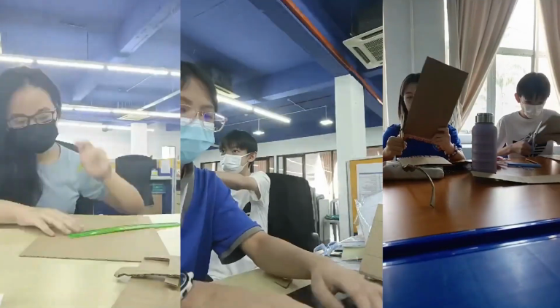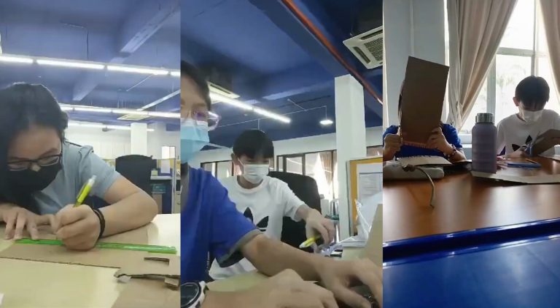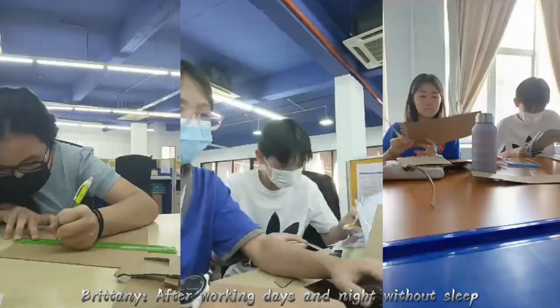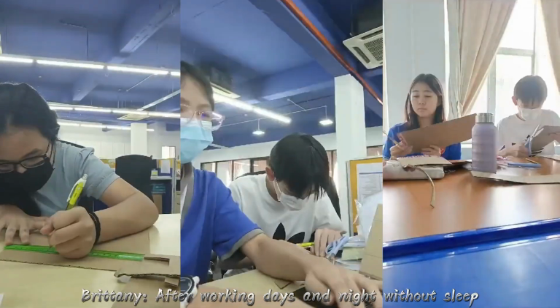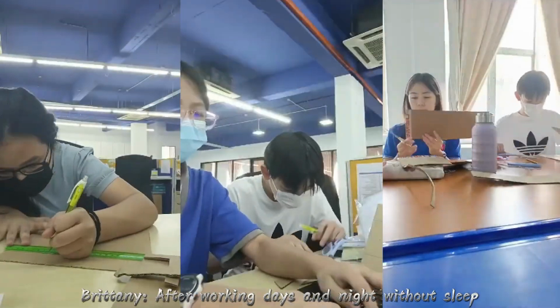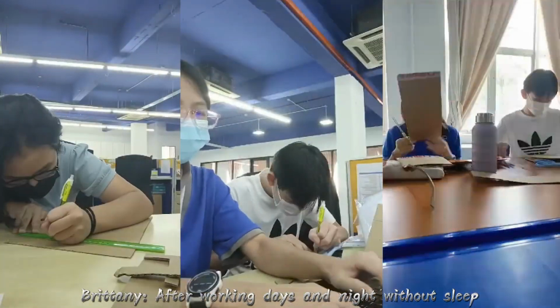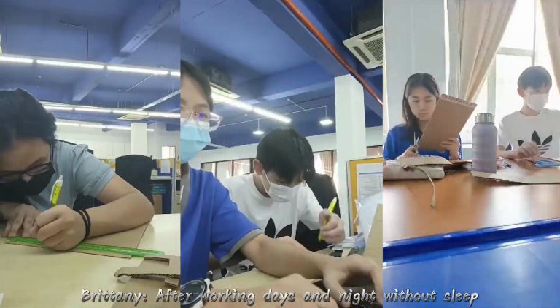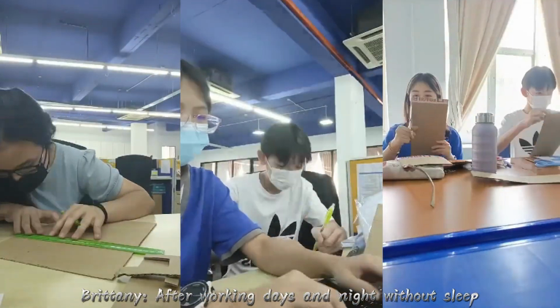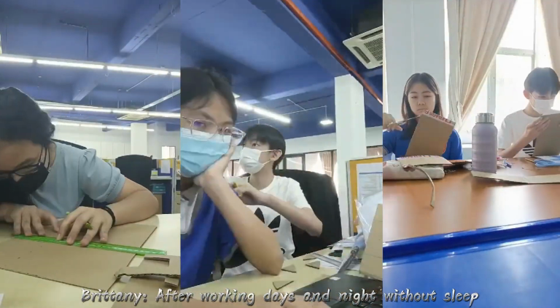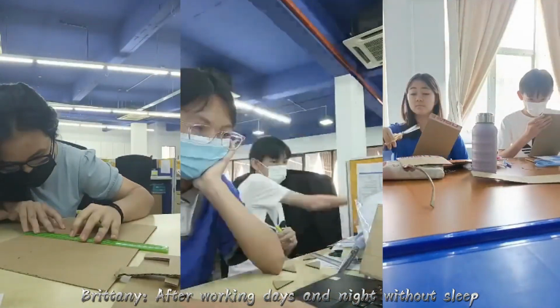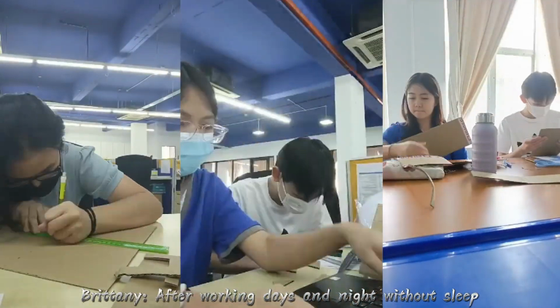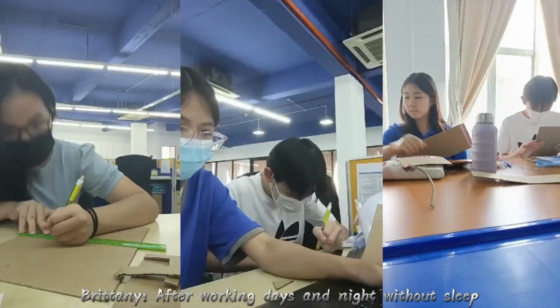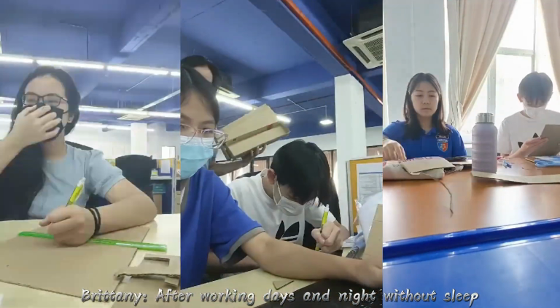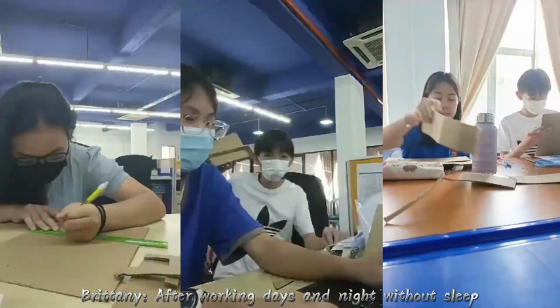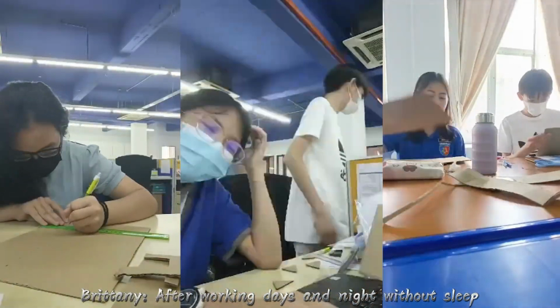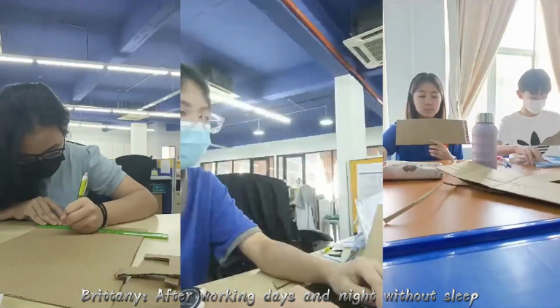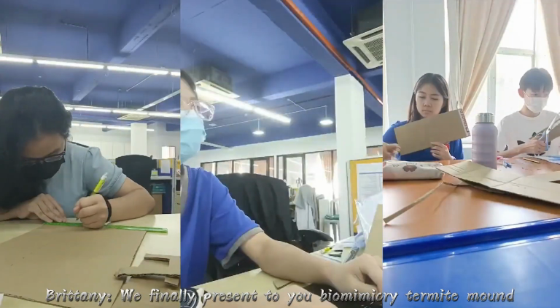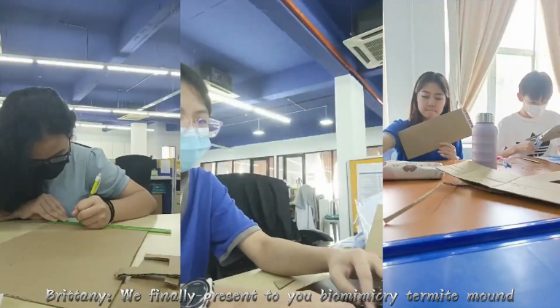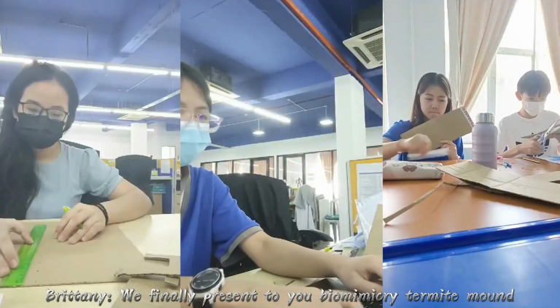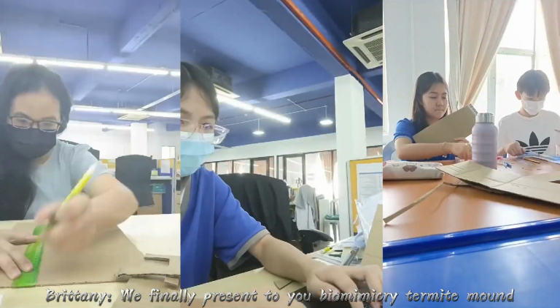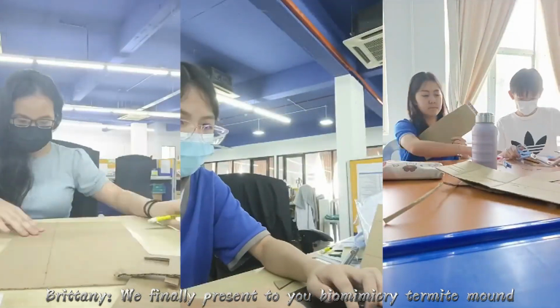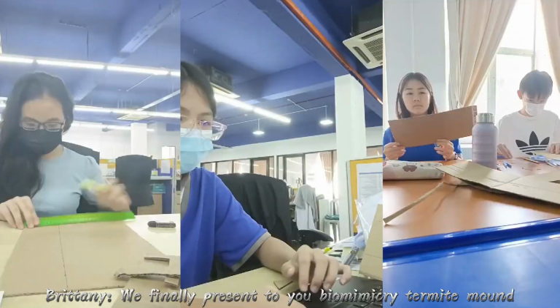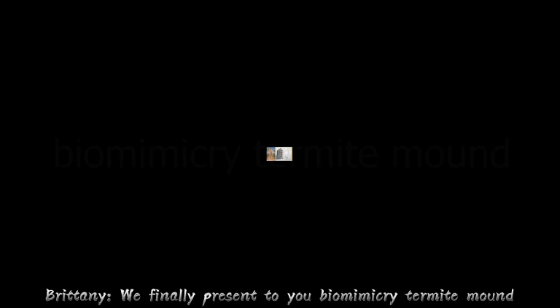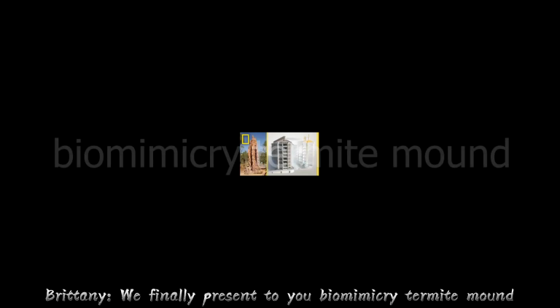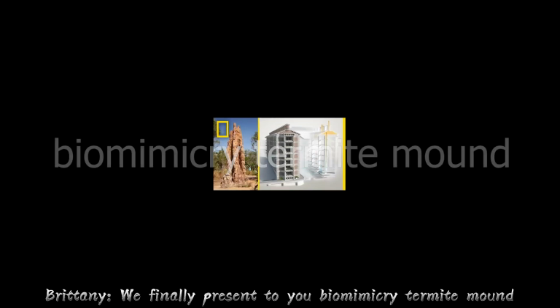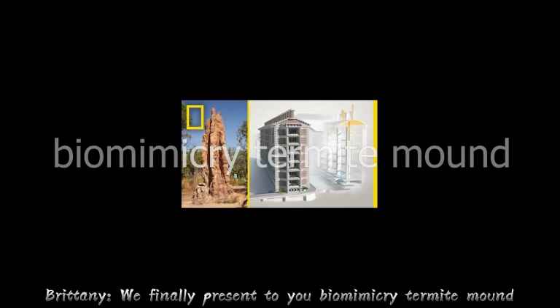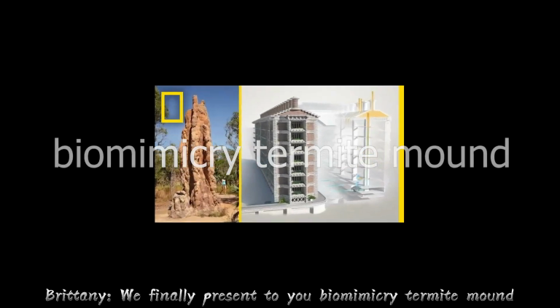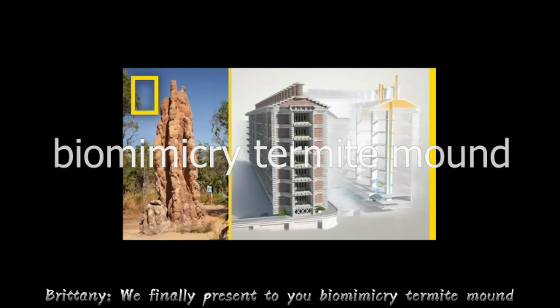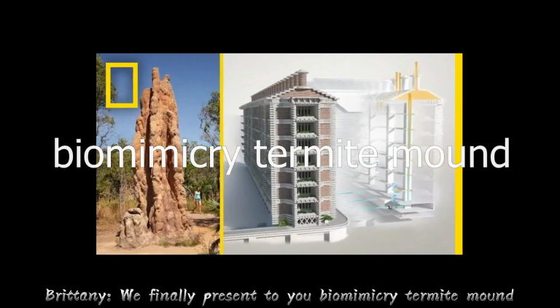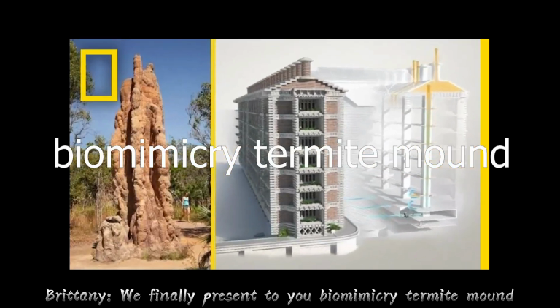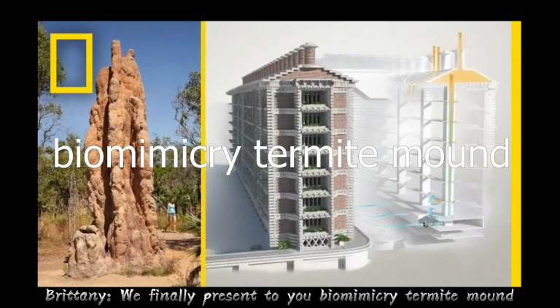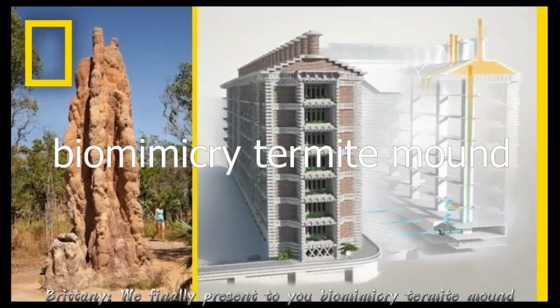After working days and nights without sleep, we finally present to you Biomimicry Termite Mound.